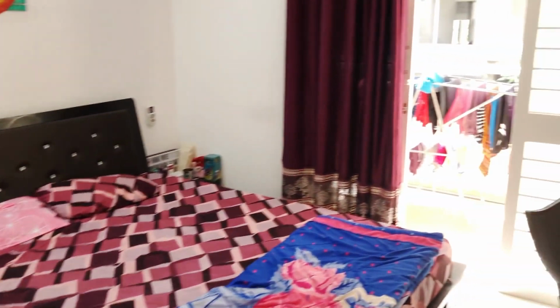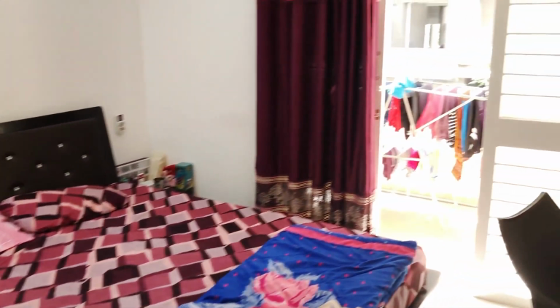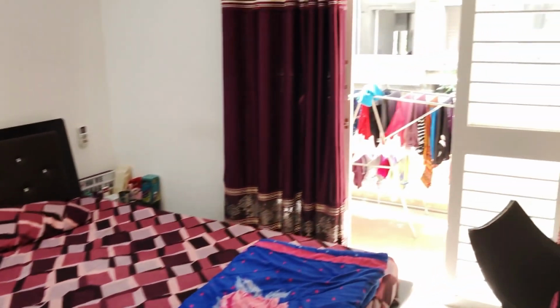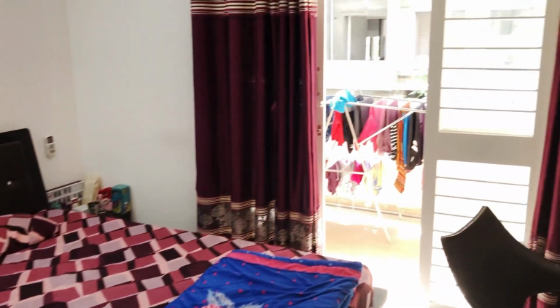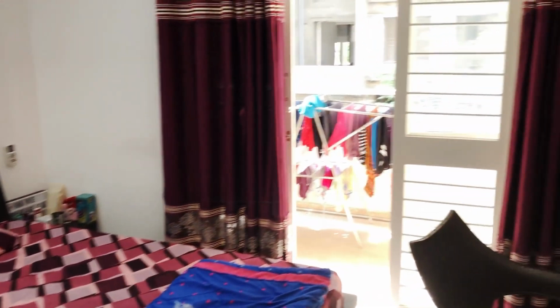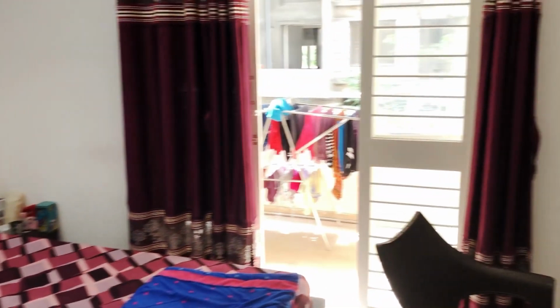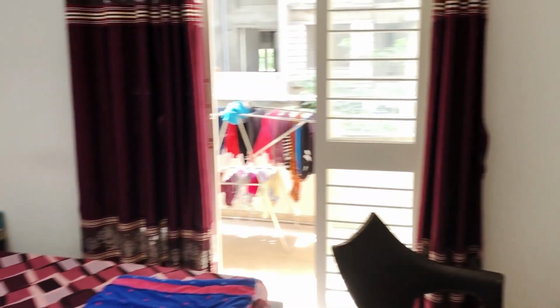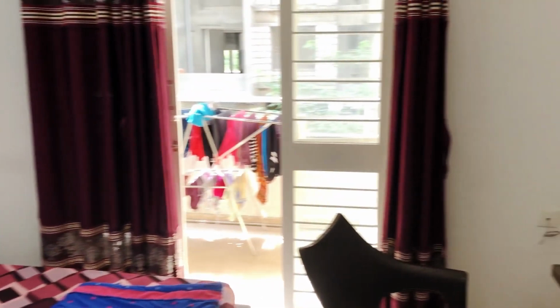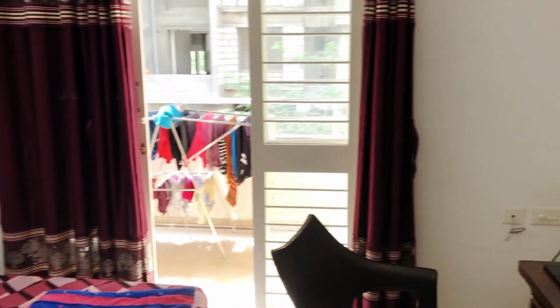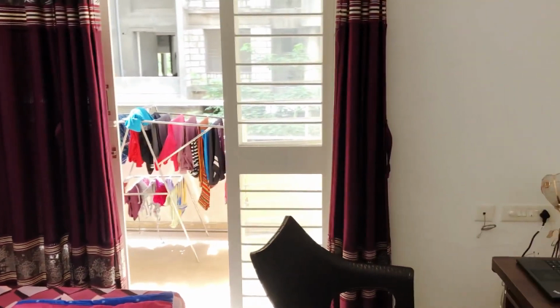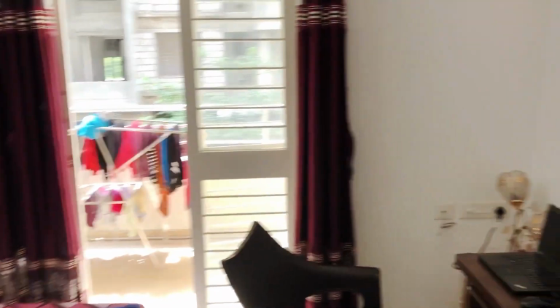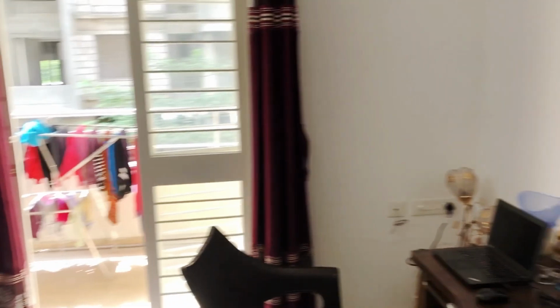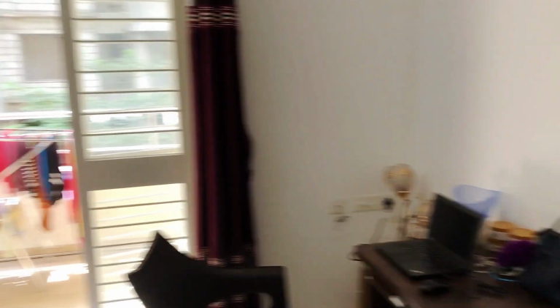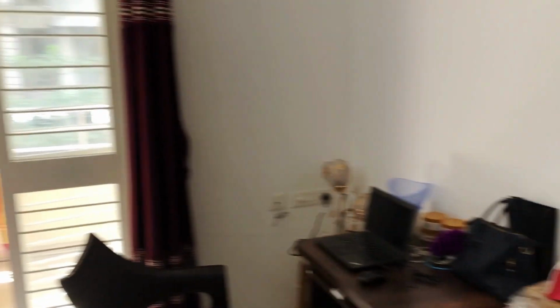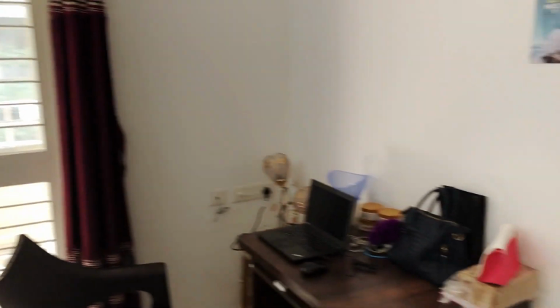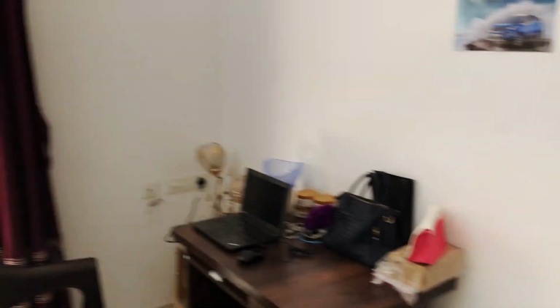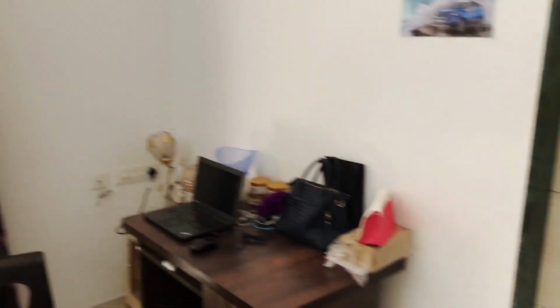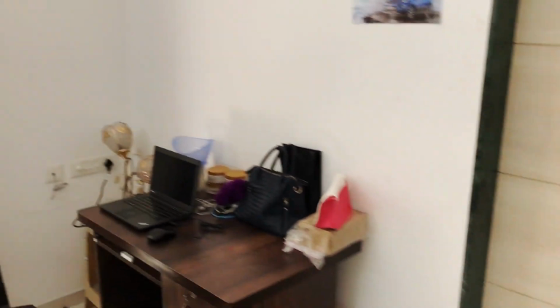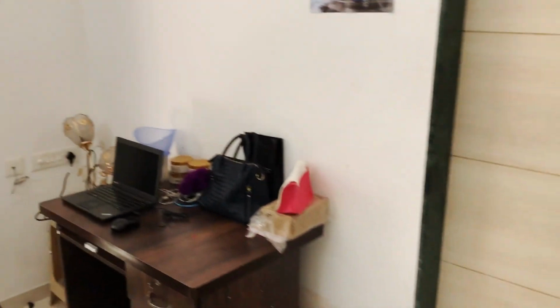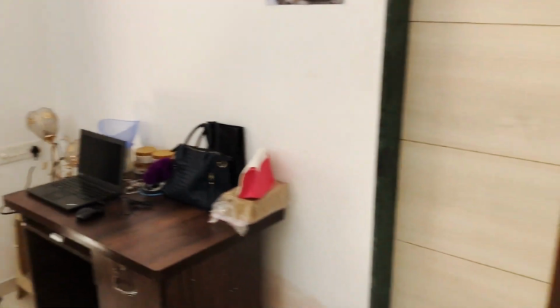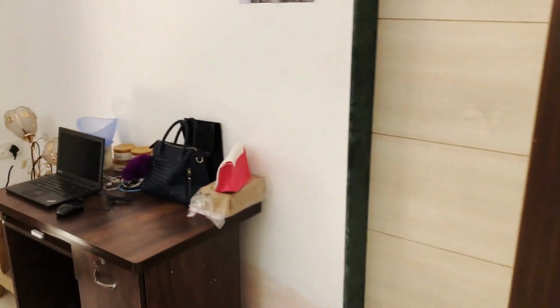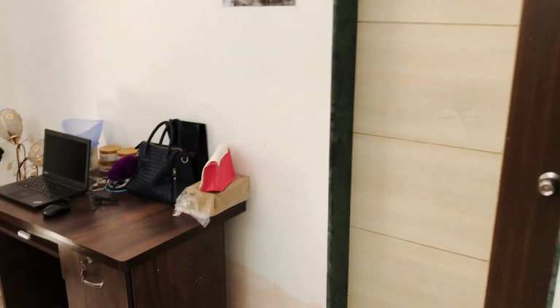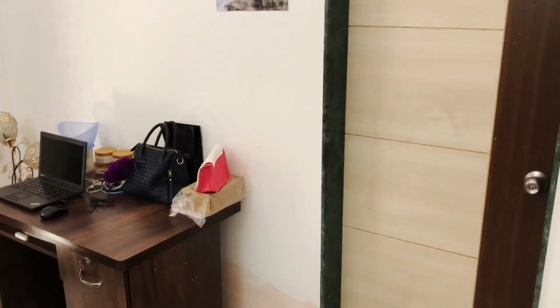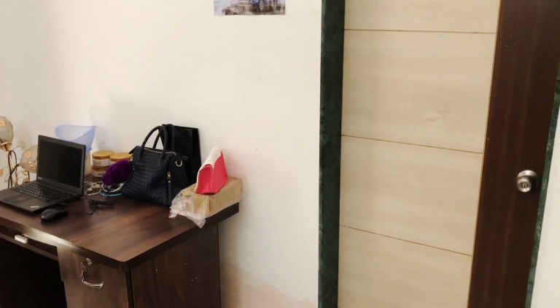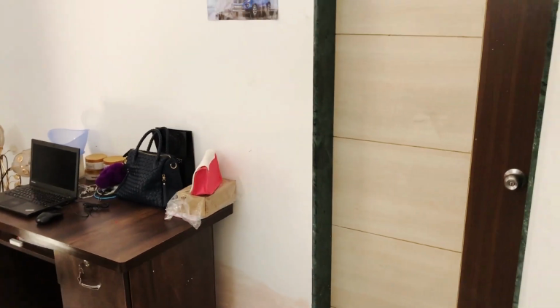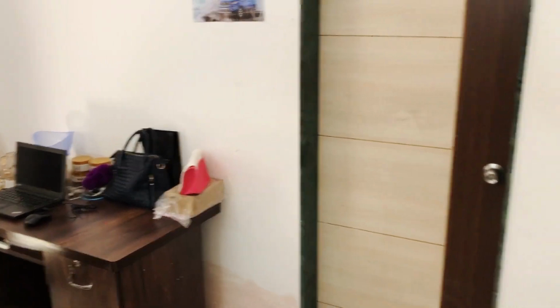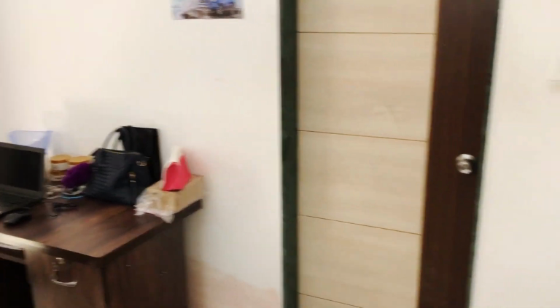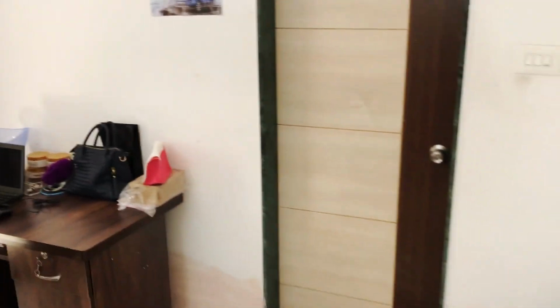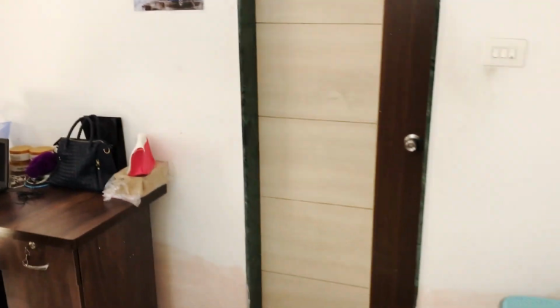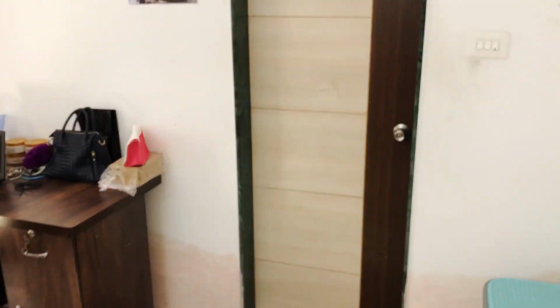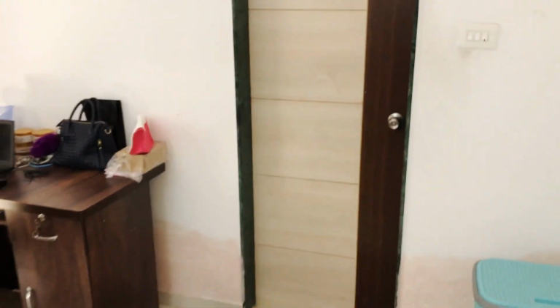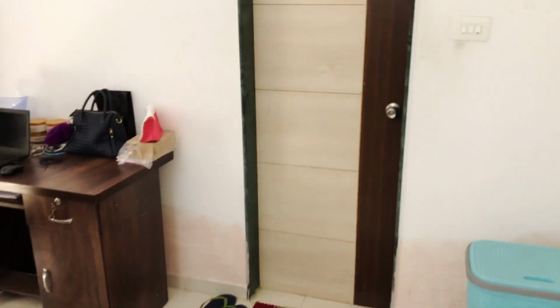And here is our balcony. And this is the whole room.